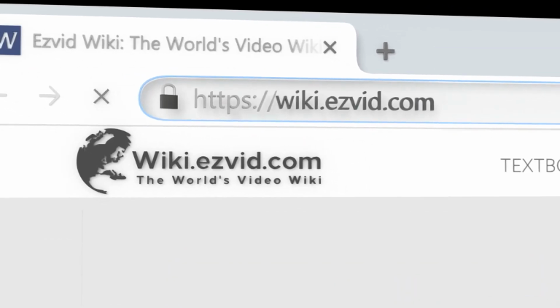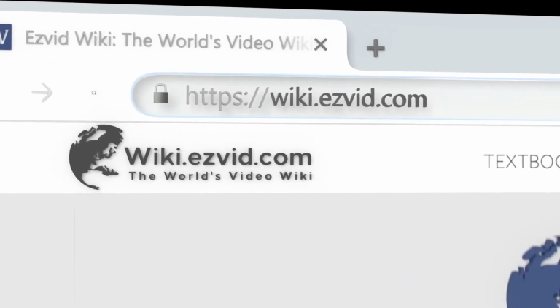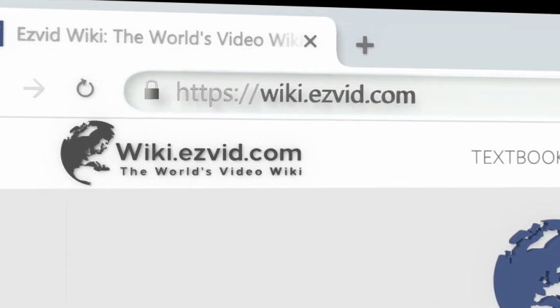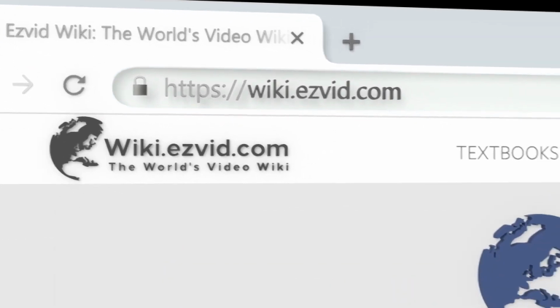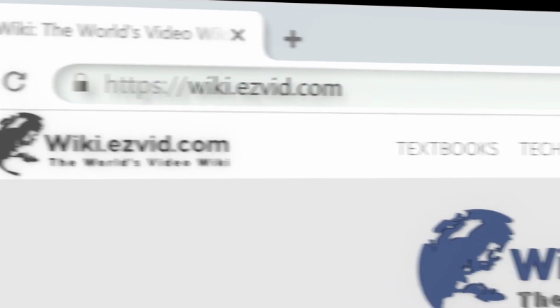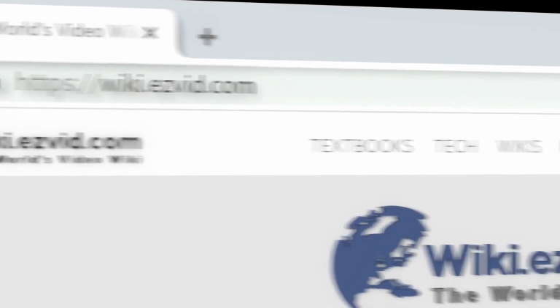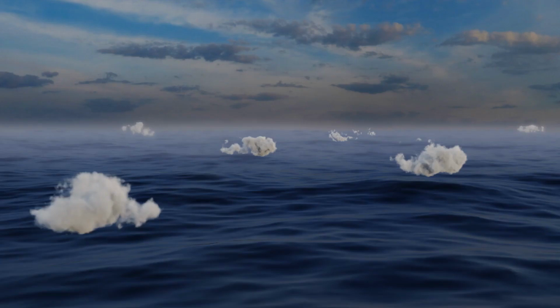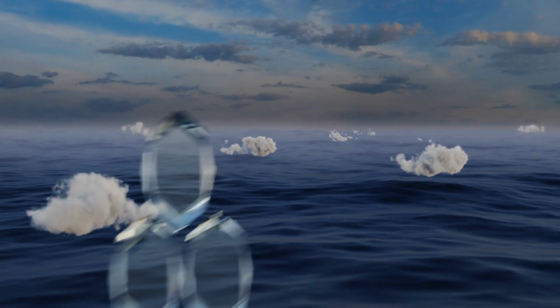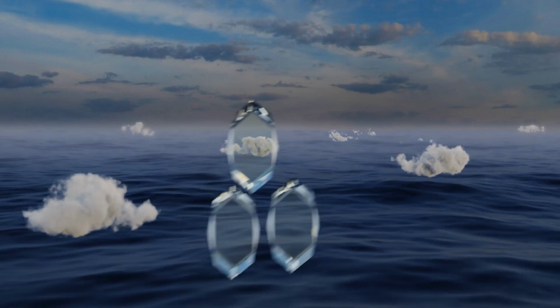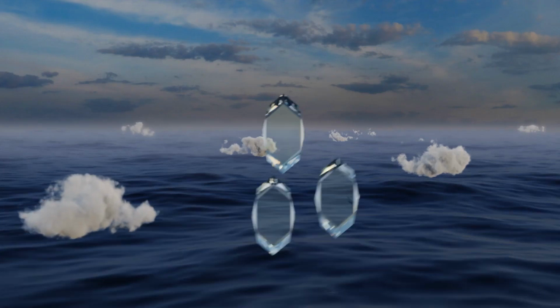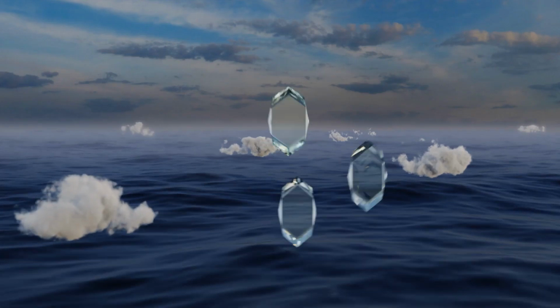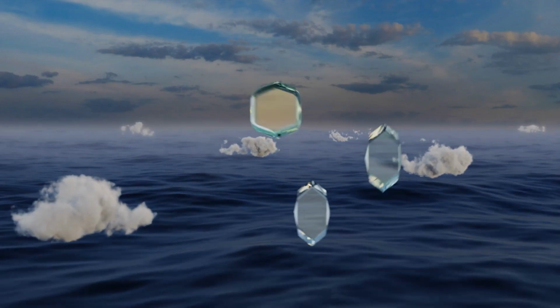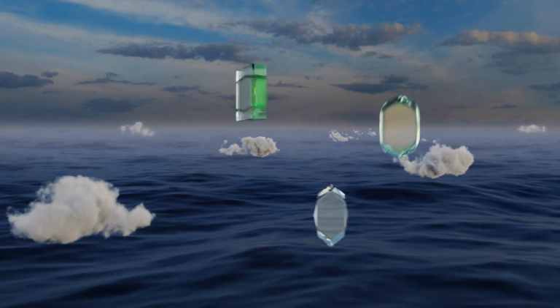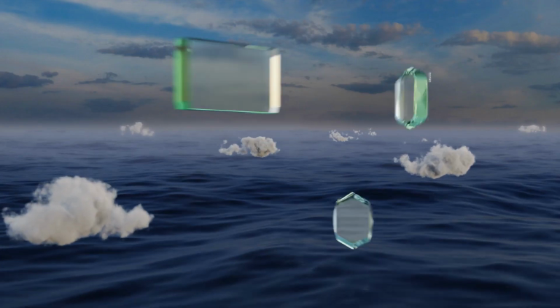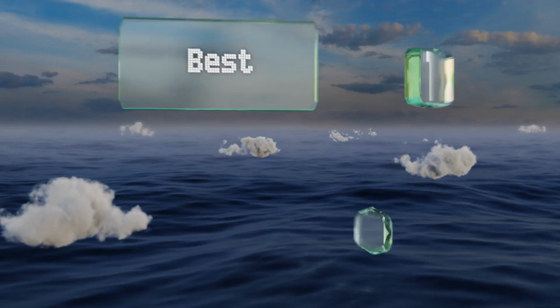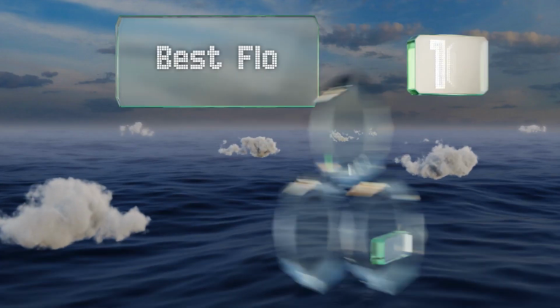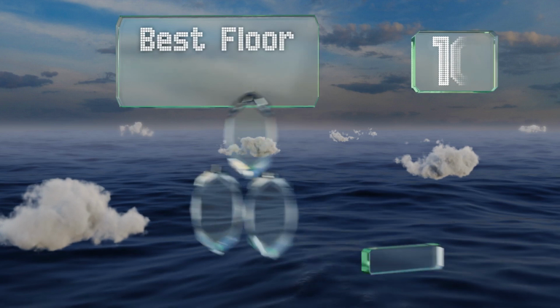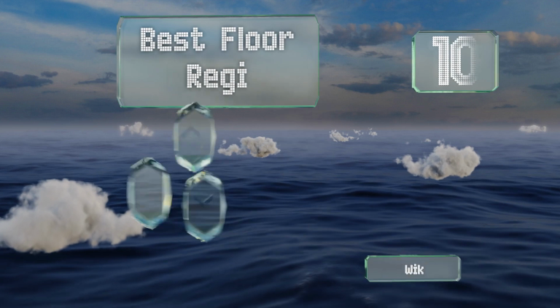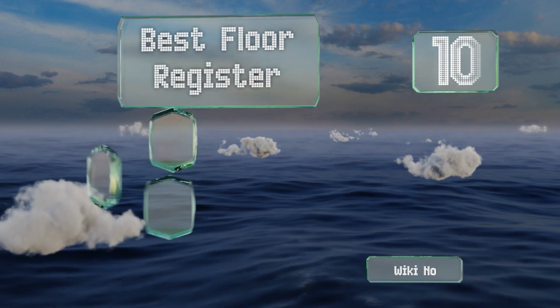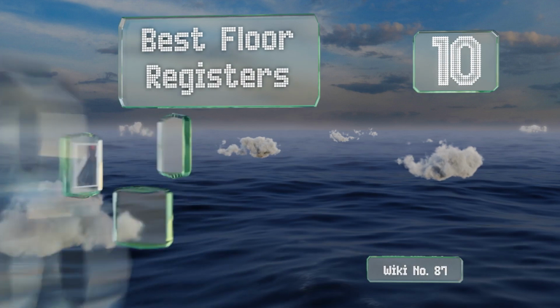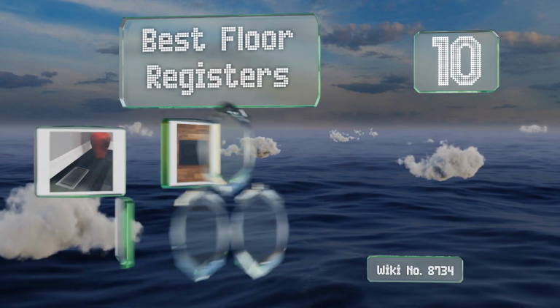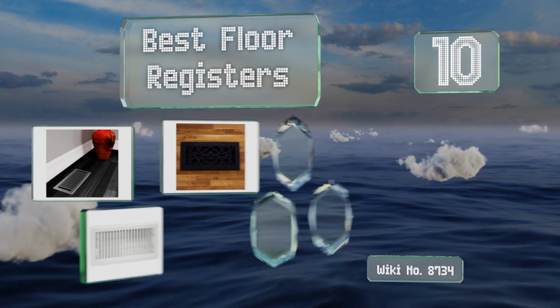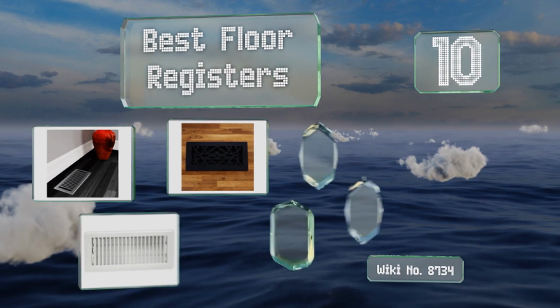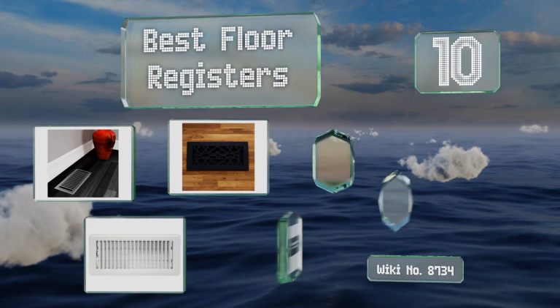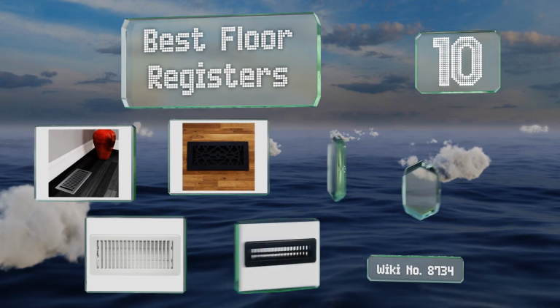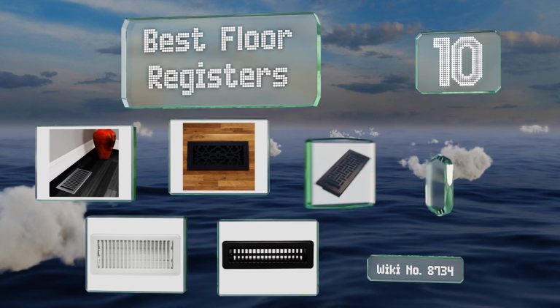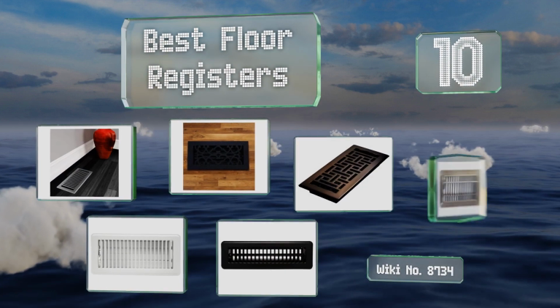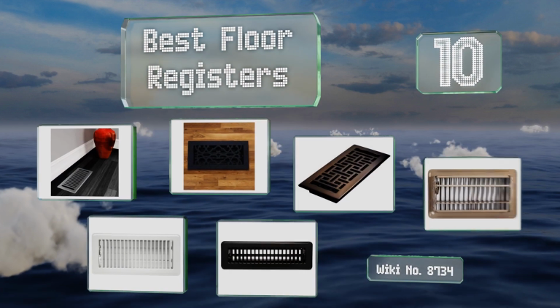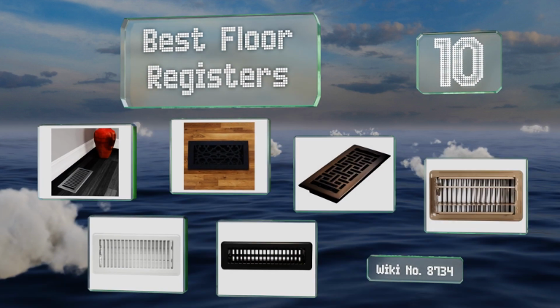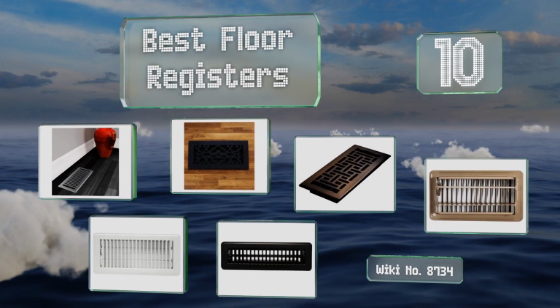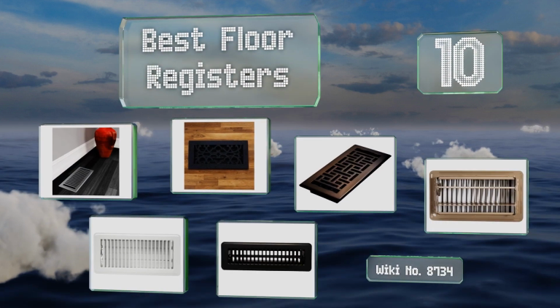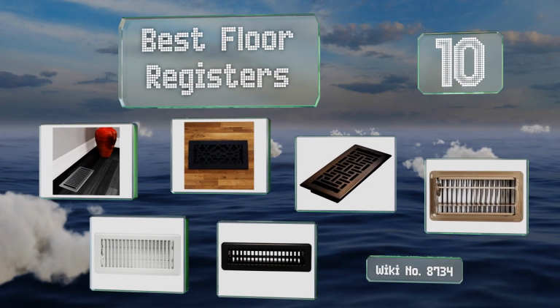EasyVid presents the 10 best floor registers. Let's get started with the list.